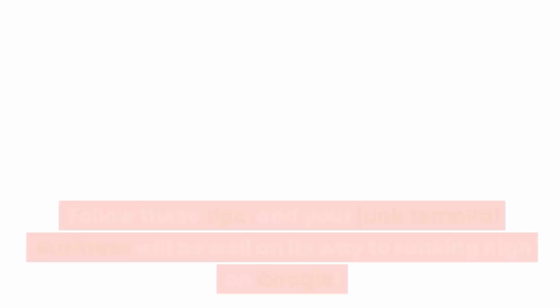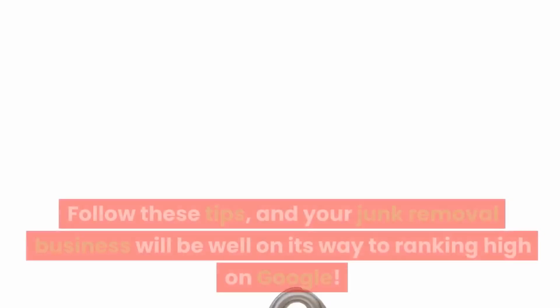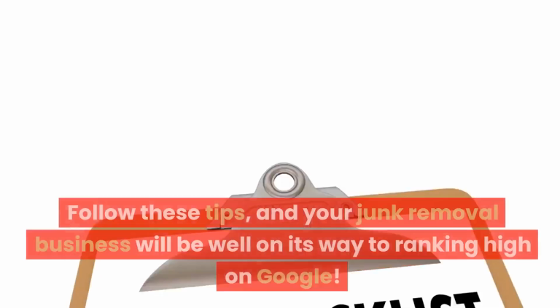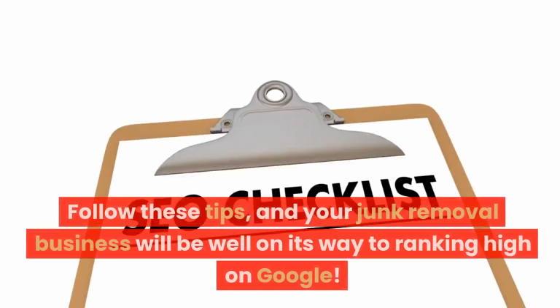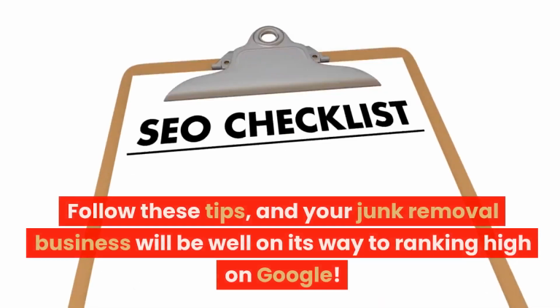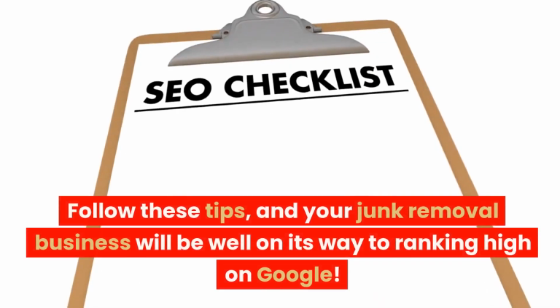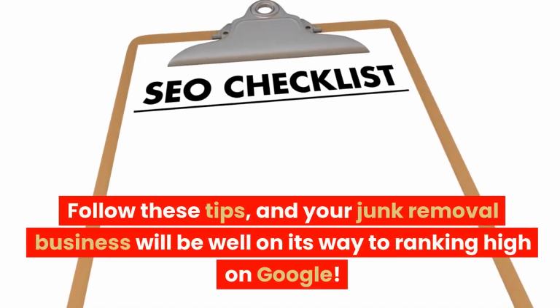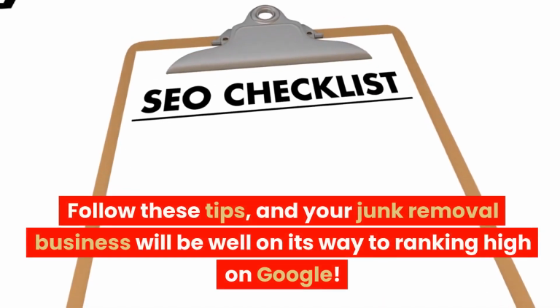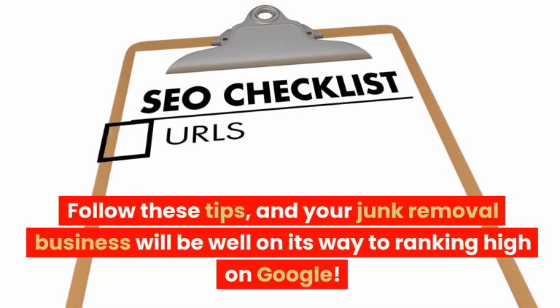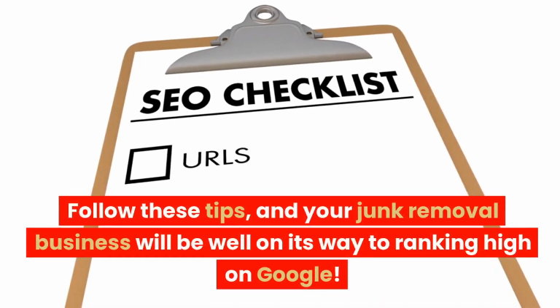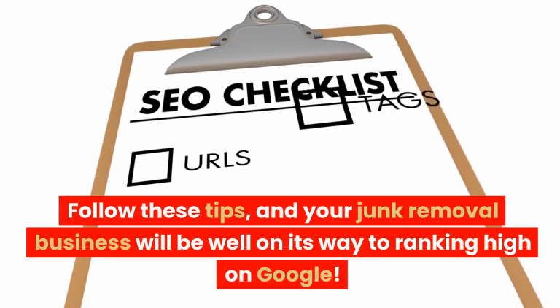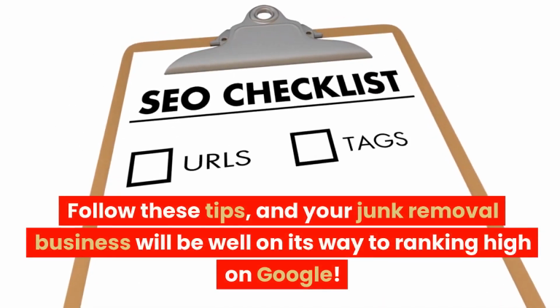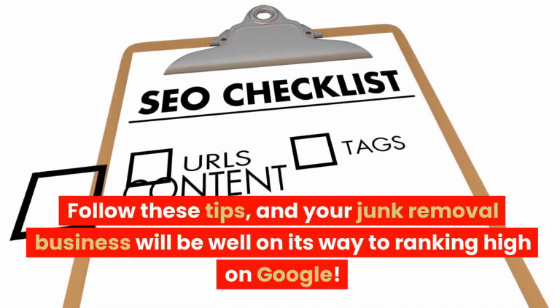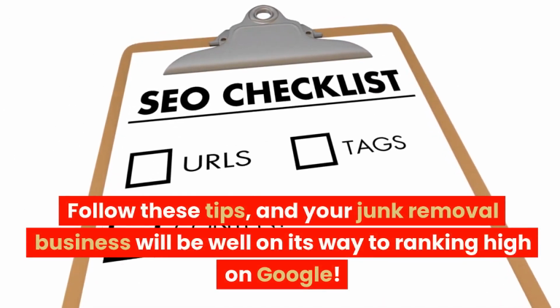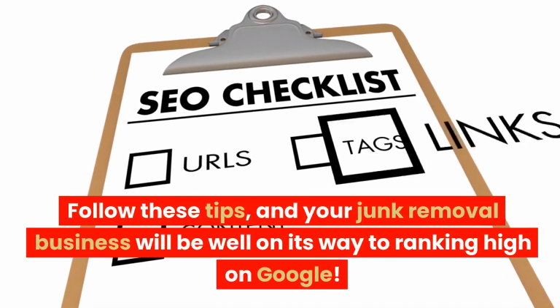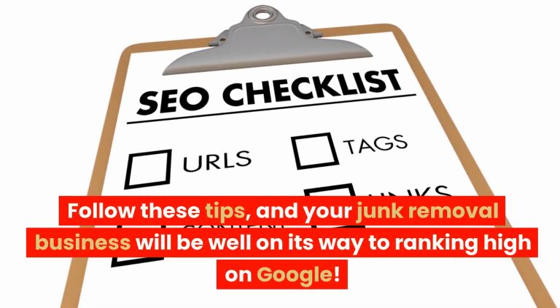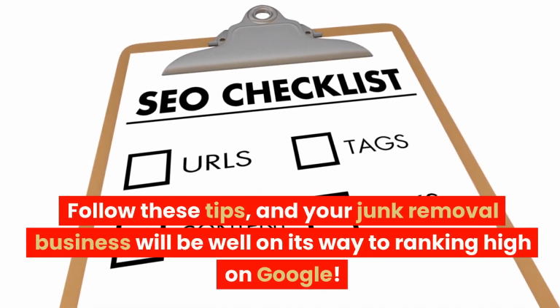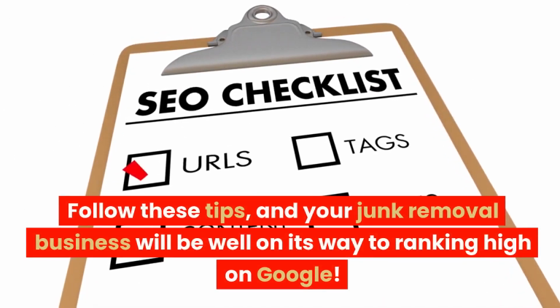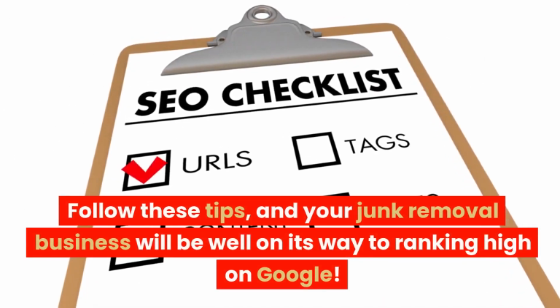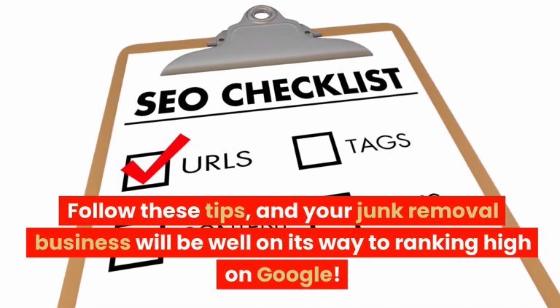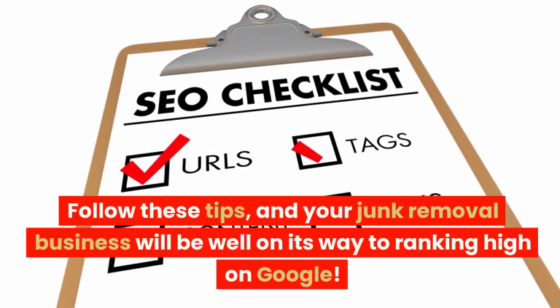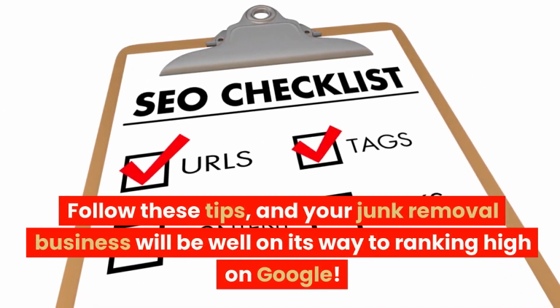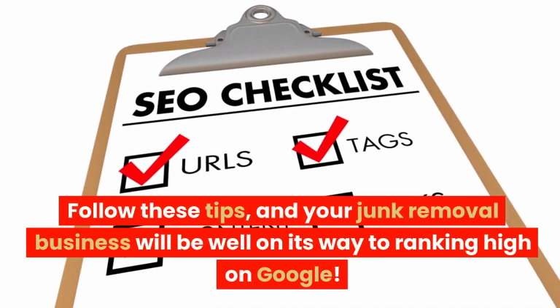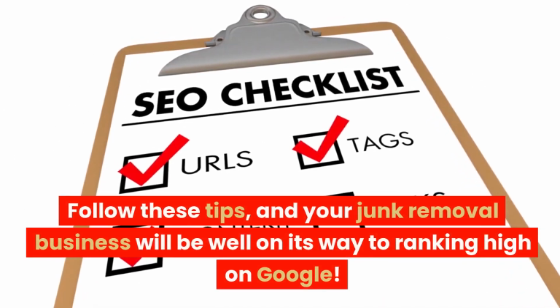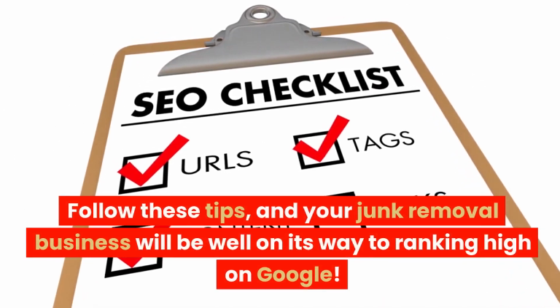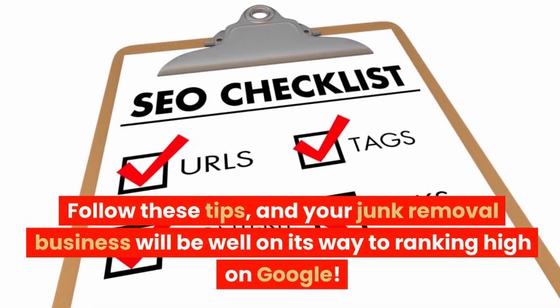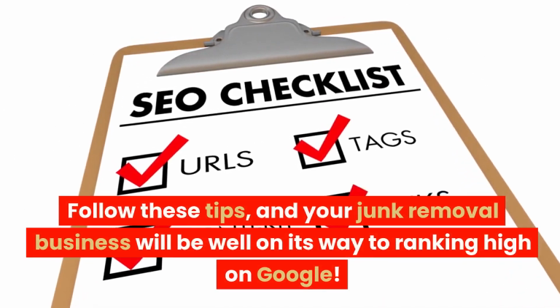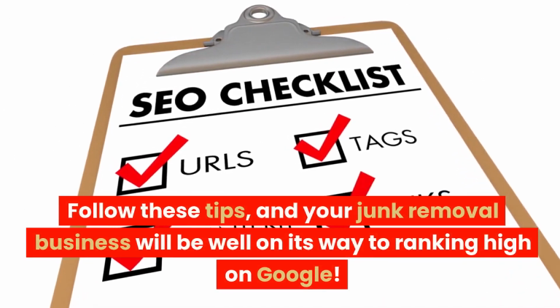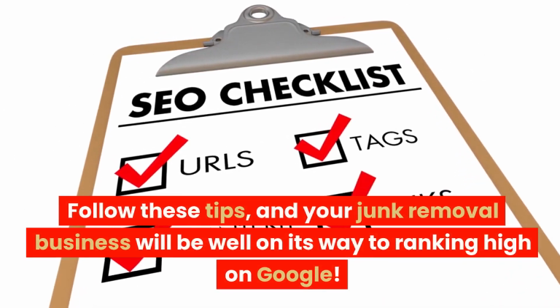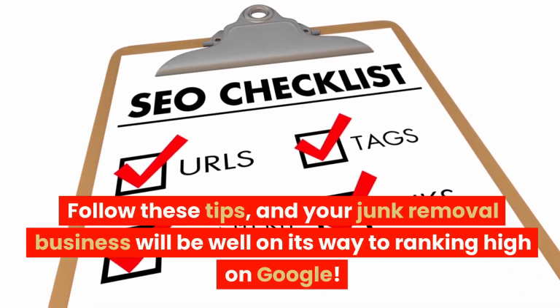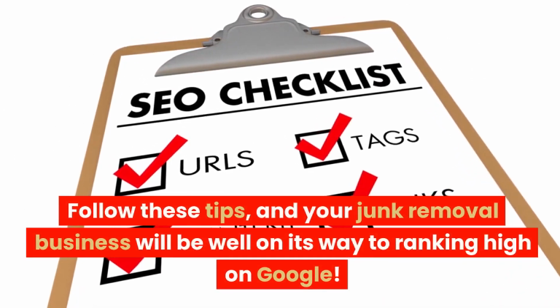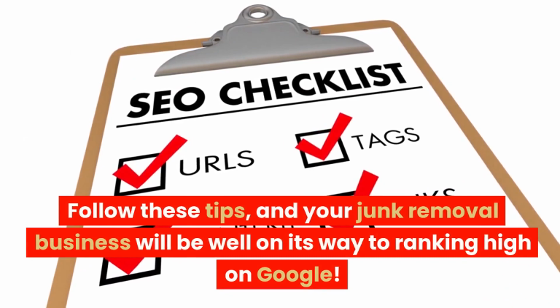Follow these tips, and your junk removal business will be well on its way to ranking high on Google.